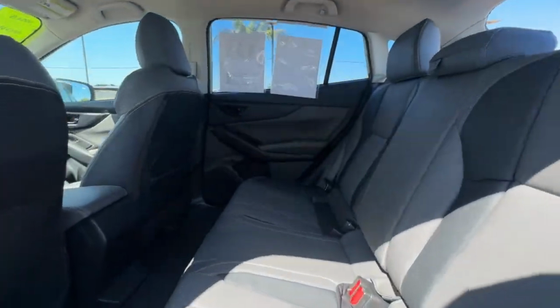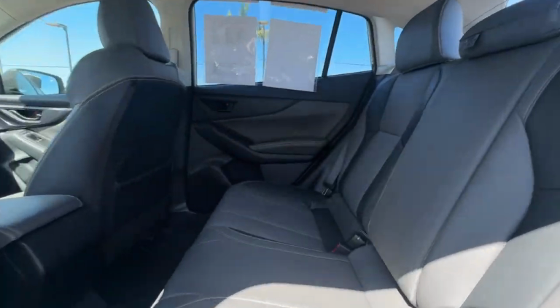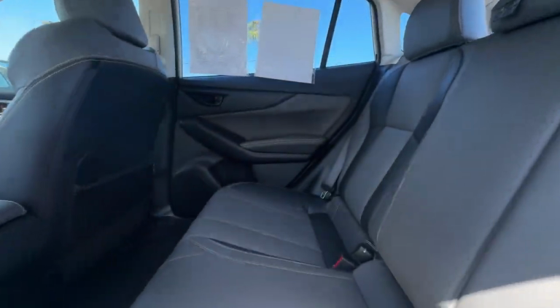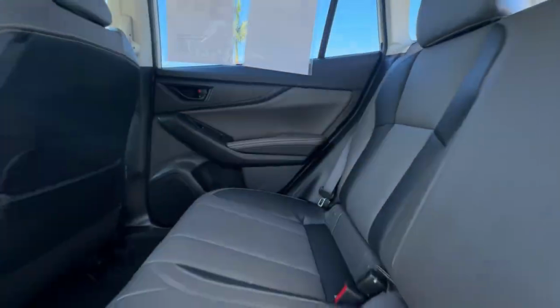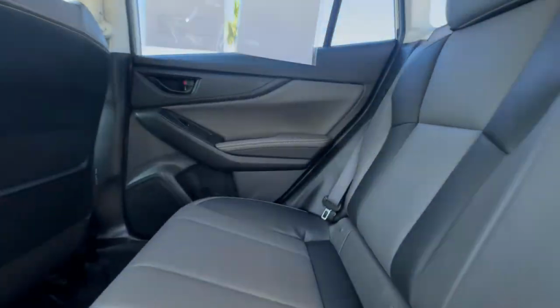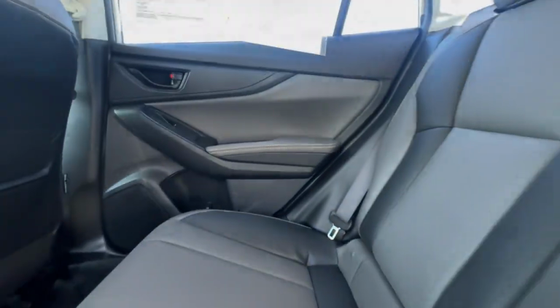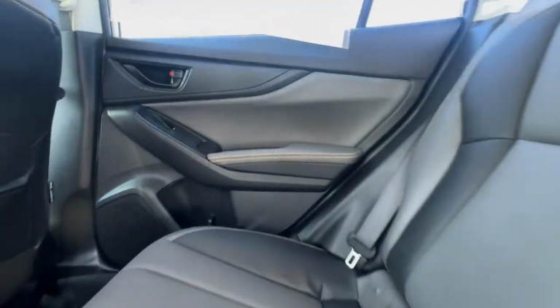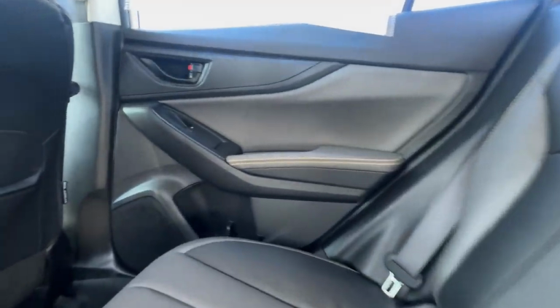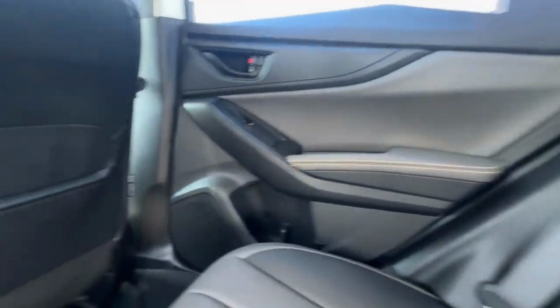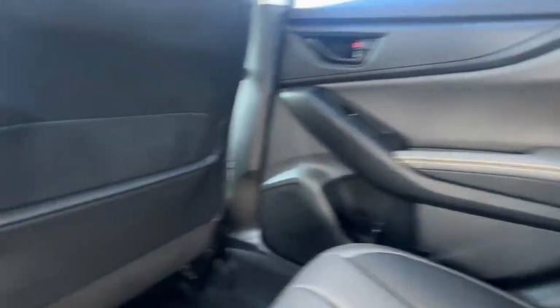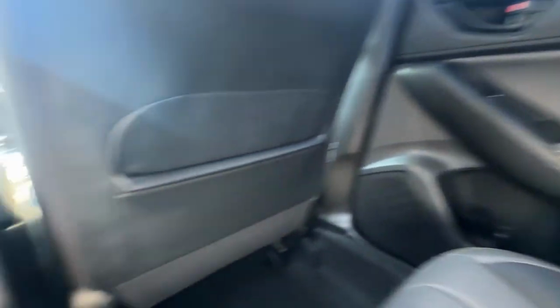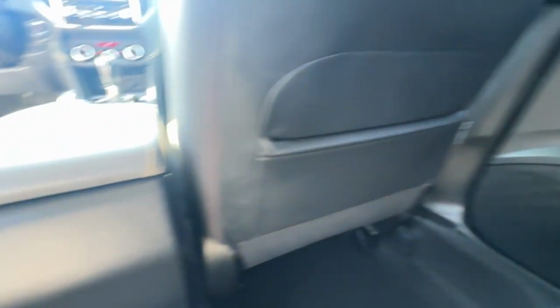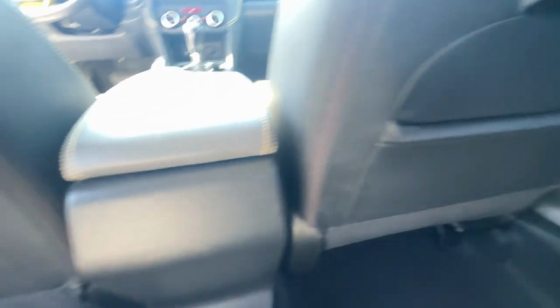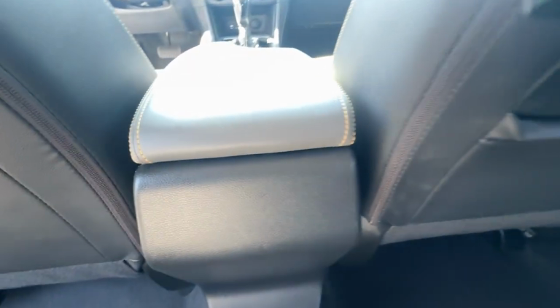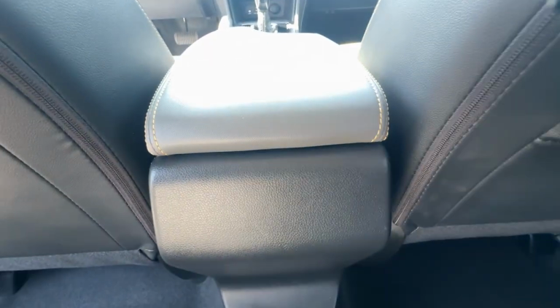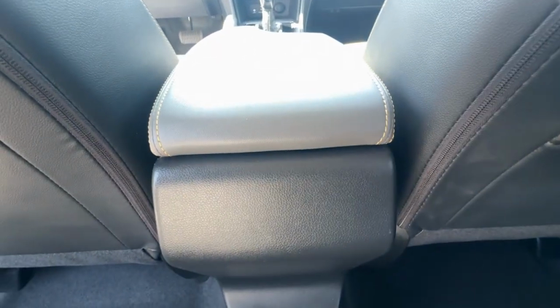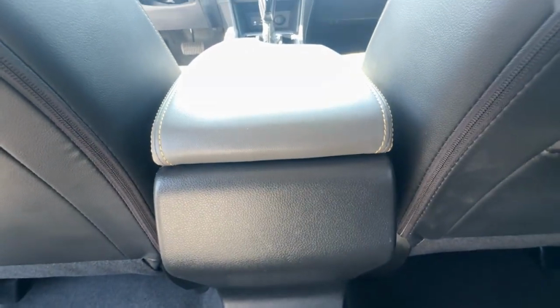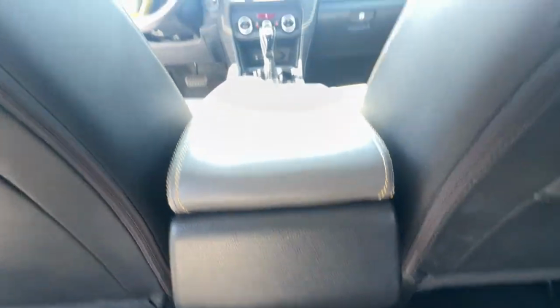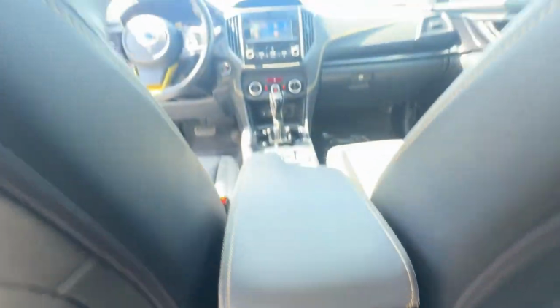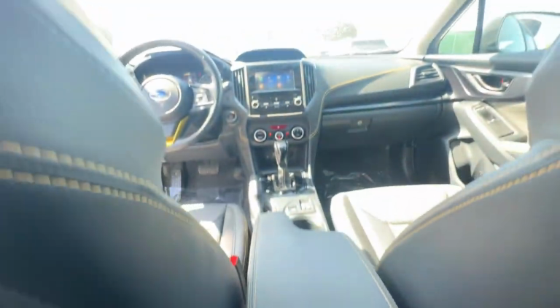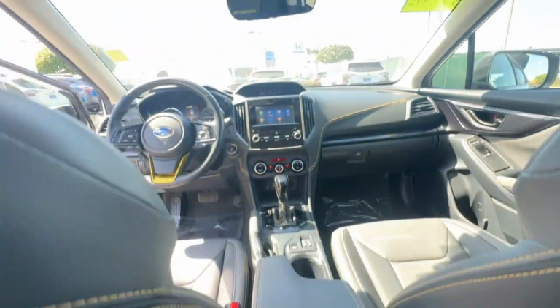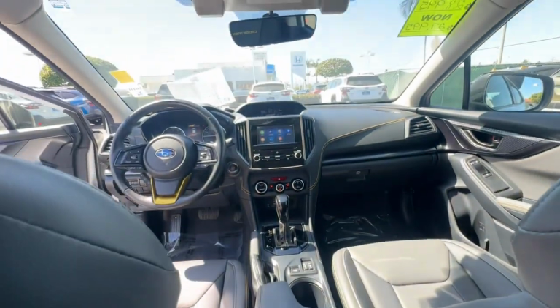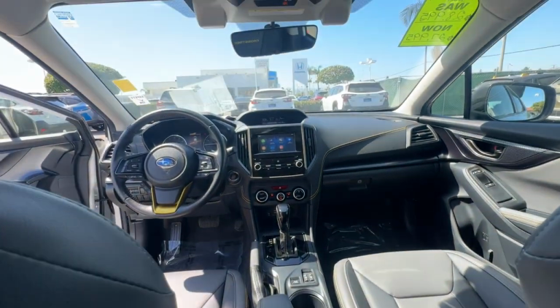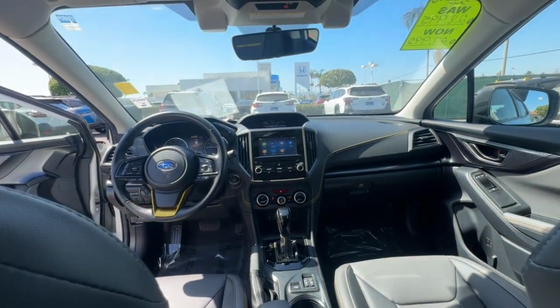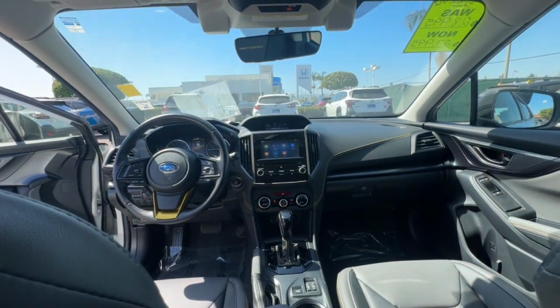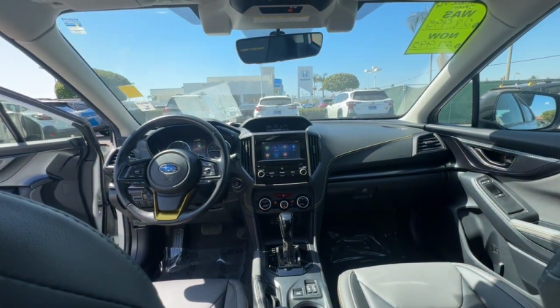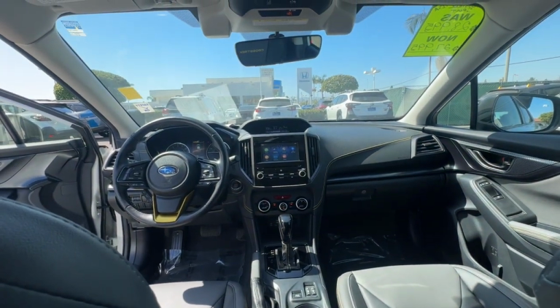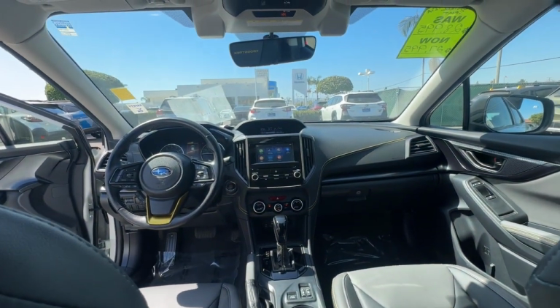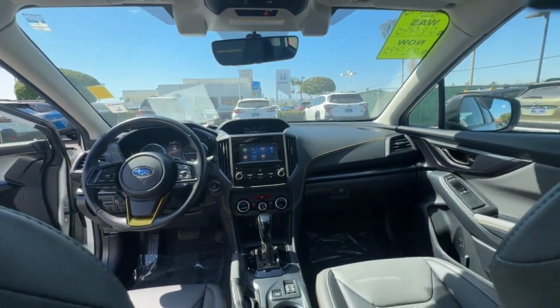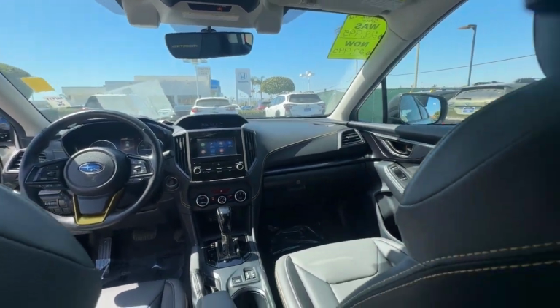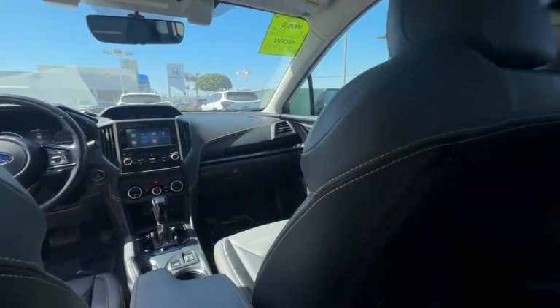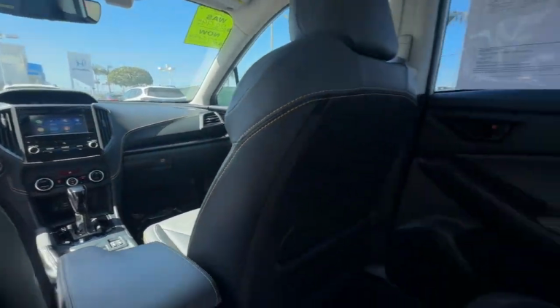That's the Crosstrek. See for yourself when you take it out for a test drive. Our professional staff looks forward to giving you excellent service.